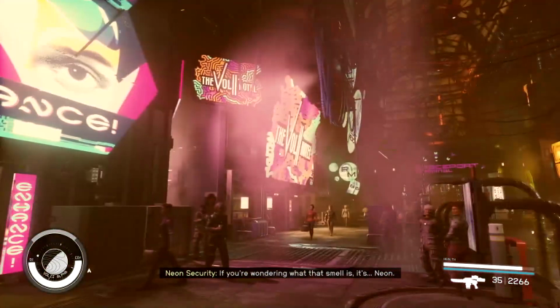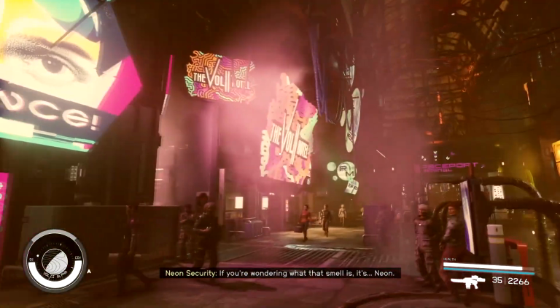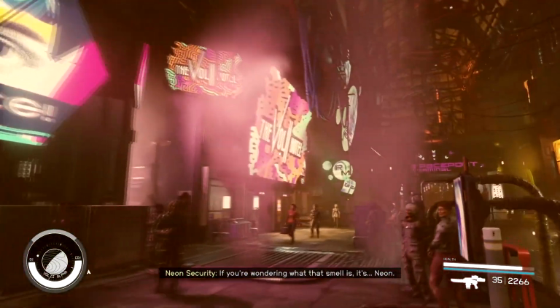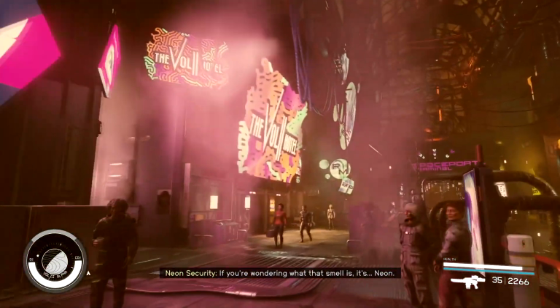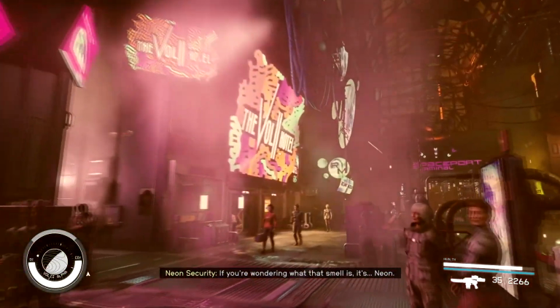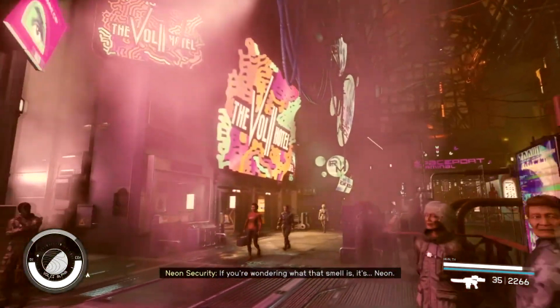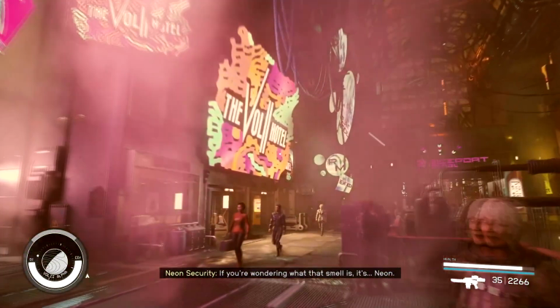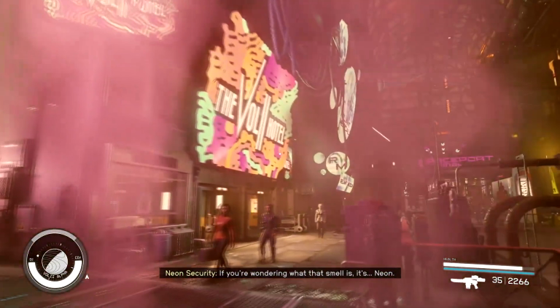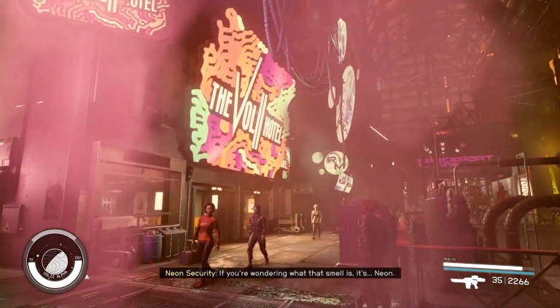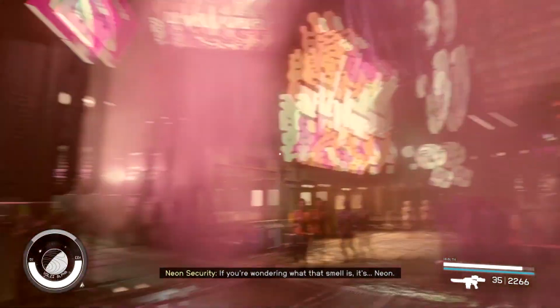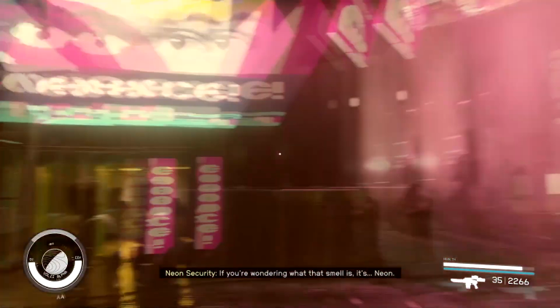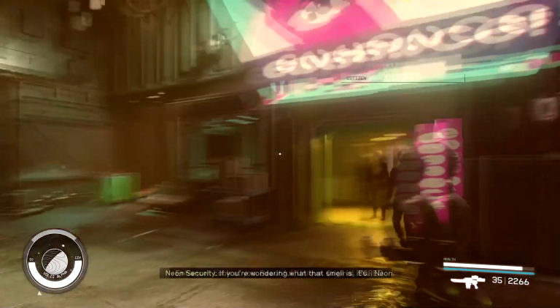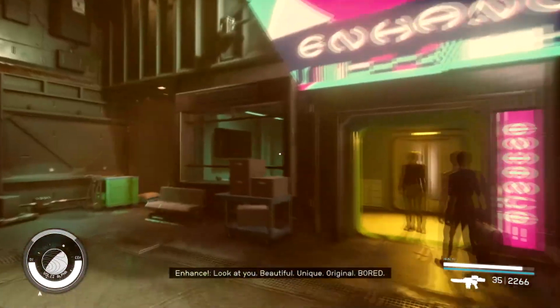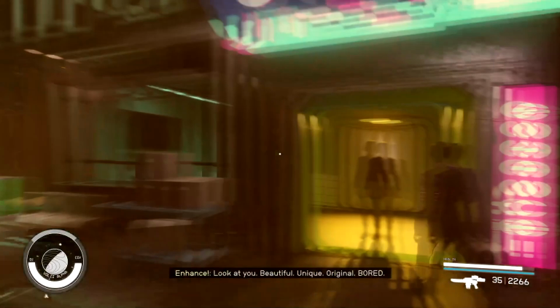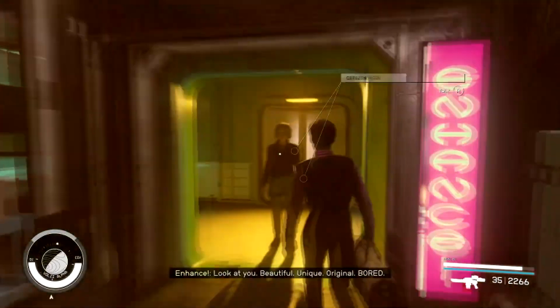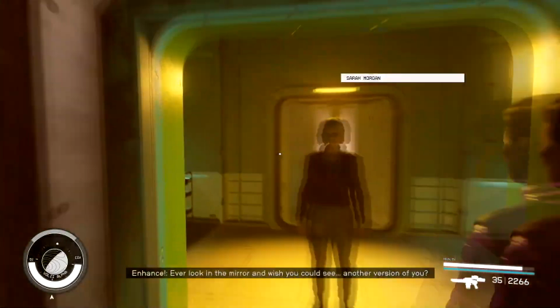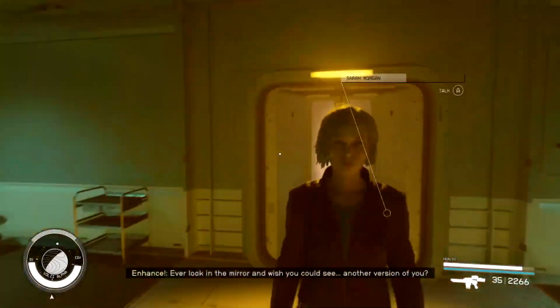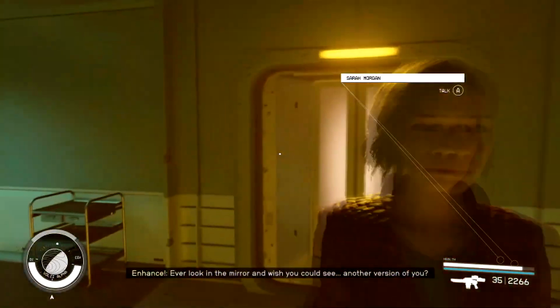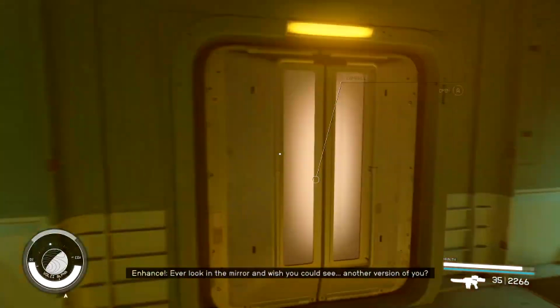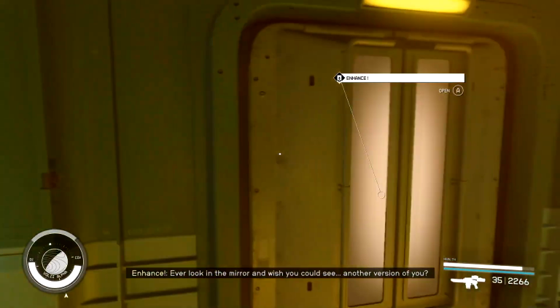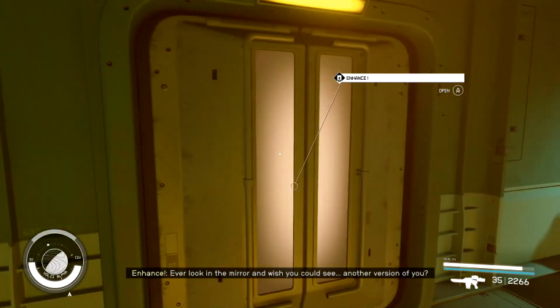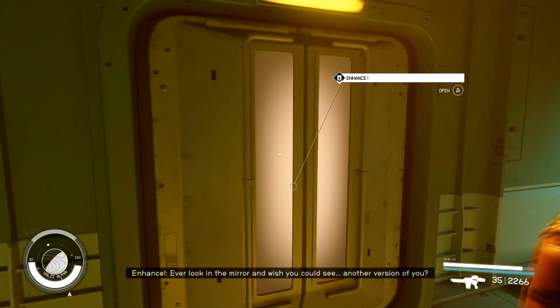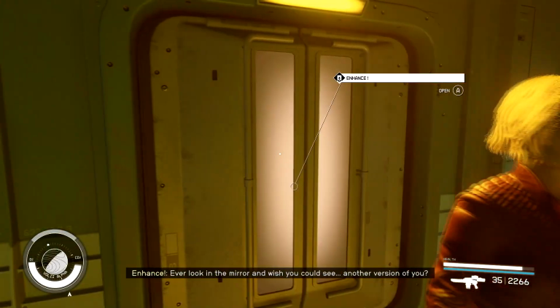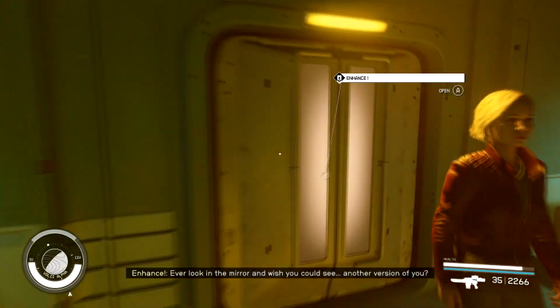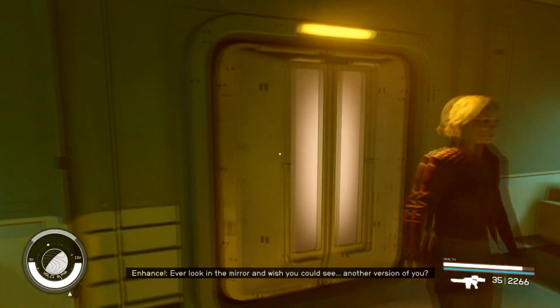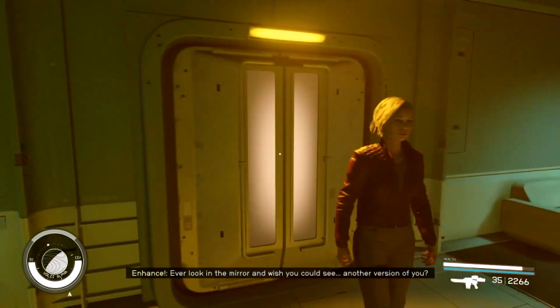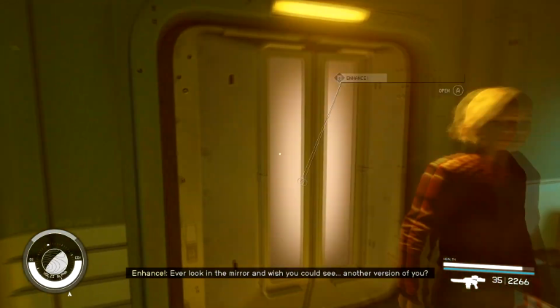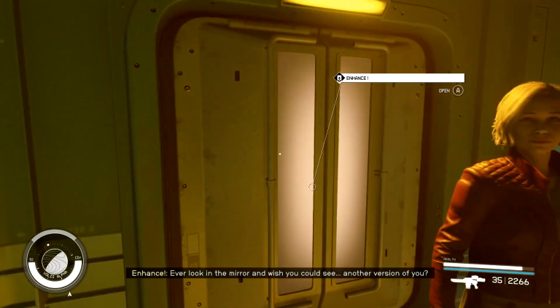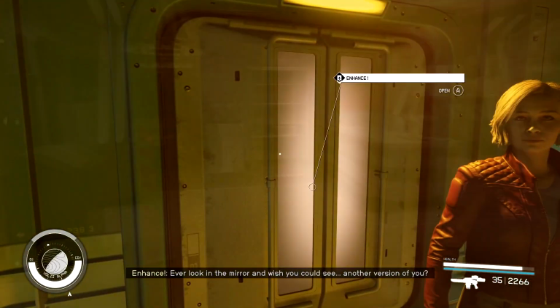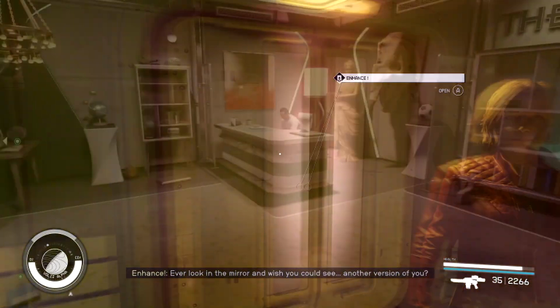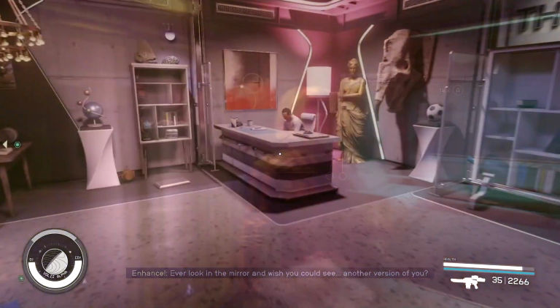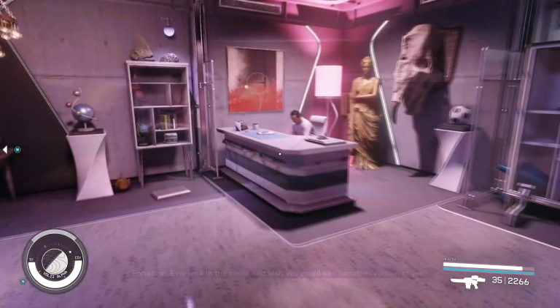The next one you gotta give the flyer to is this Enhance store right here — it's across from the hotel. Go inside and give it to the lady that works there.